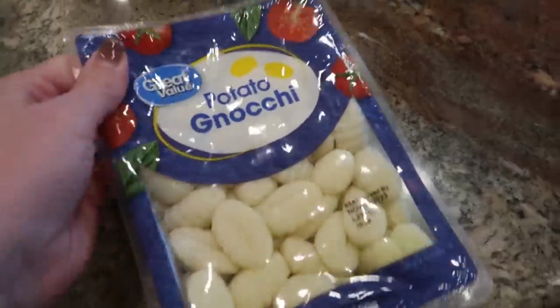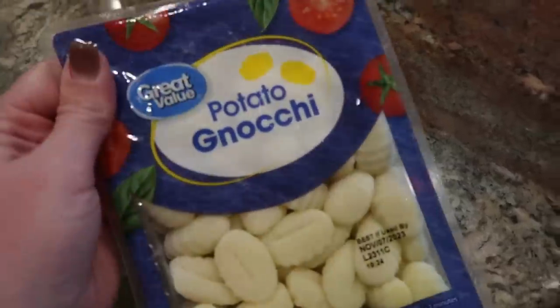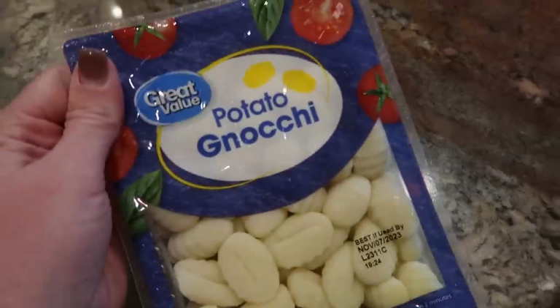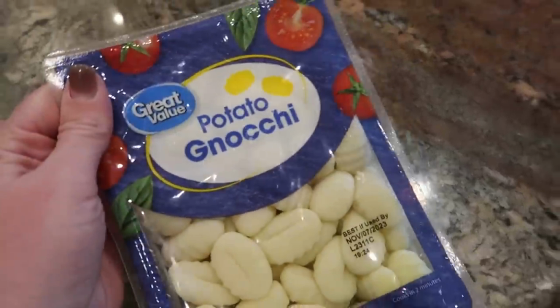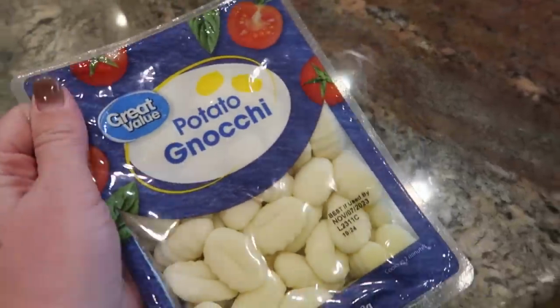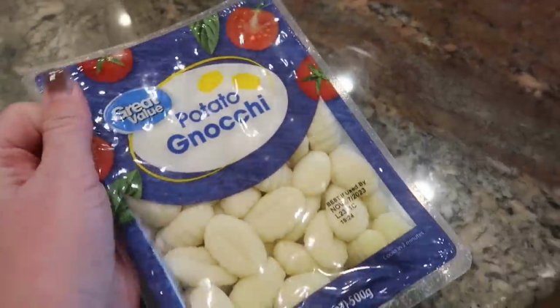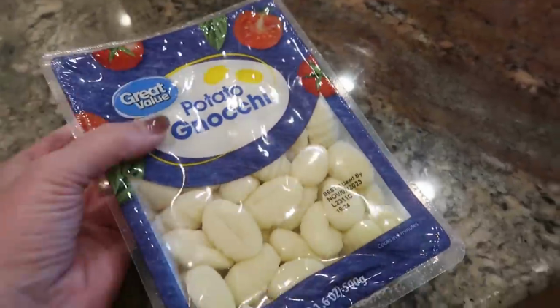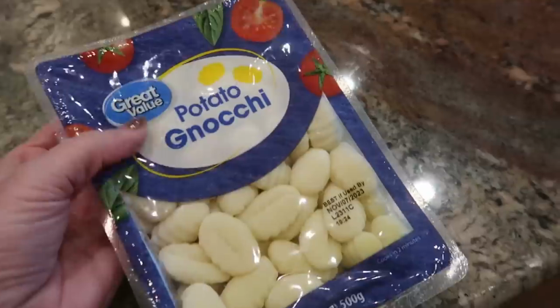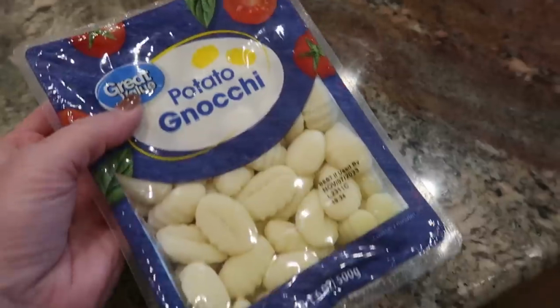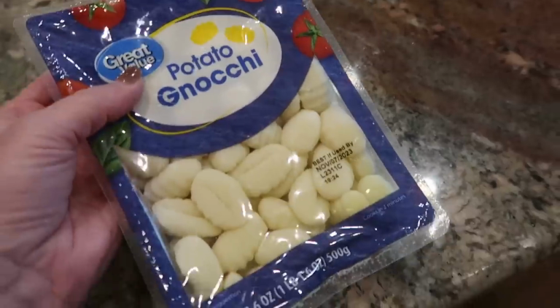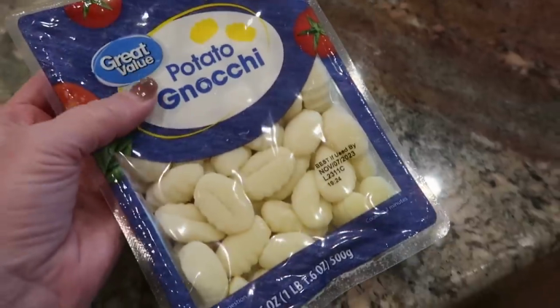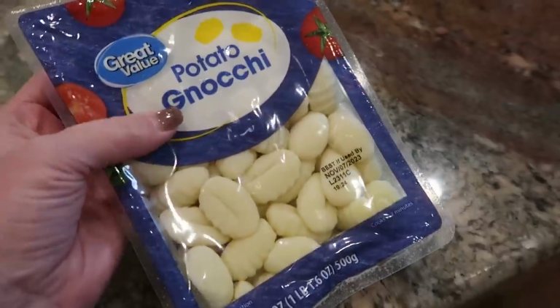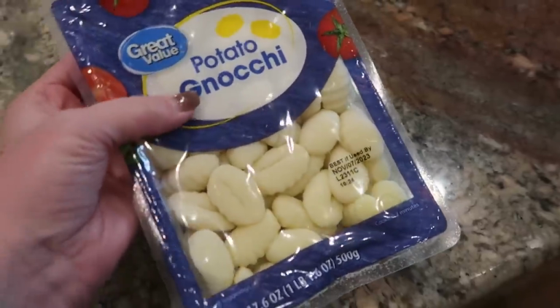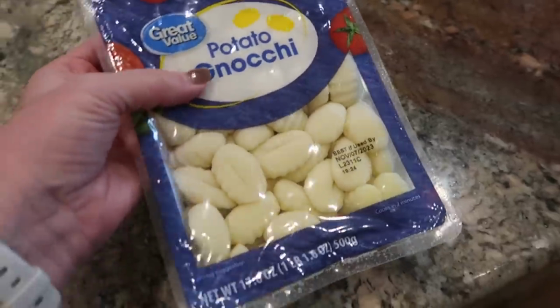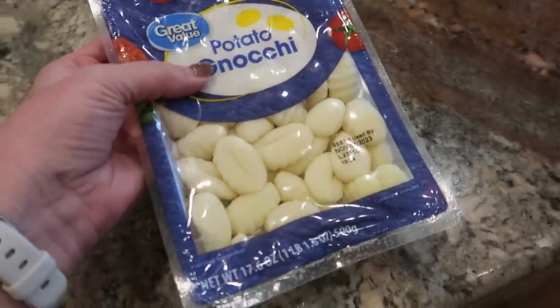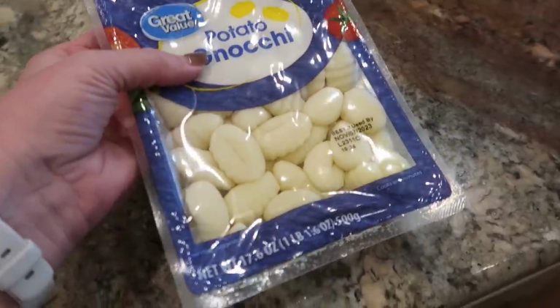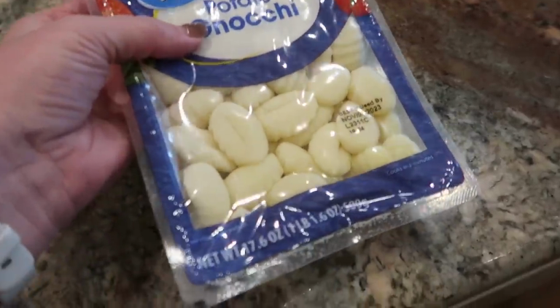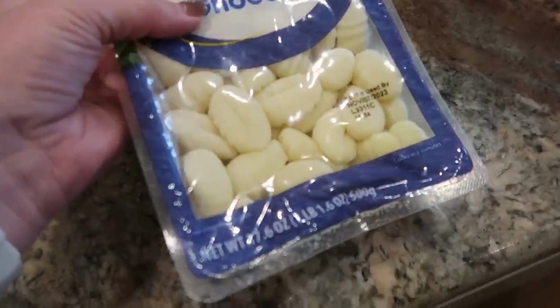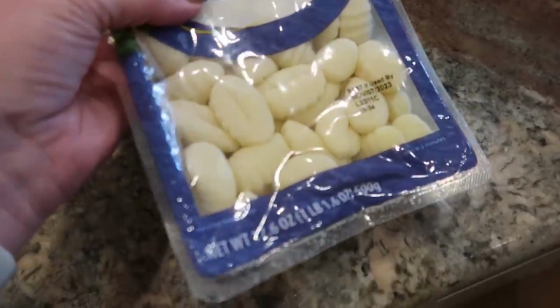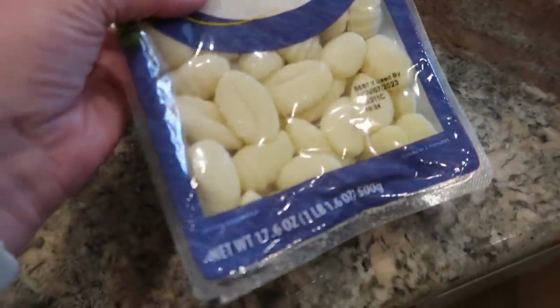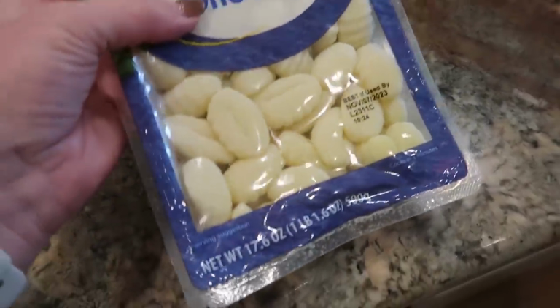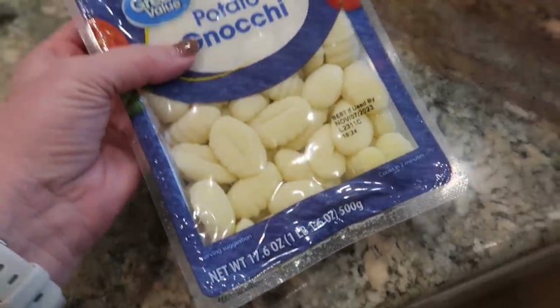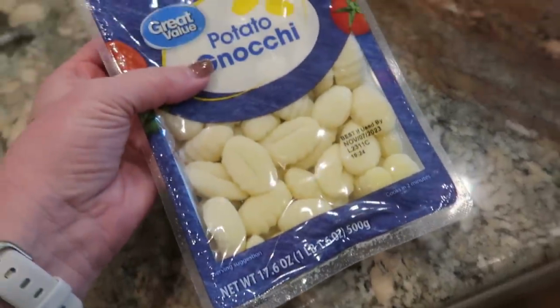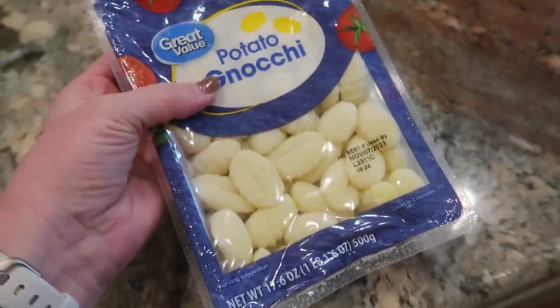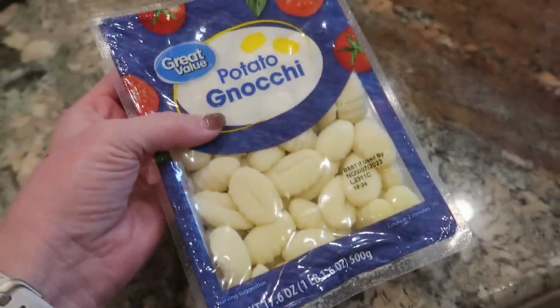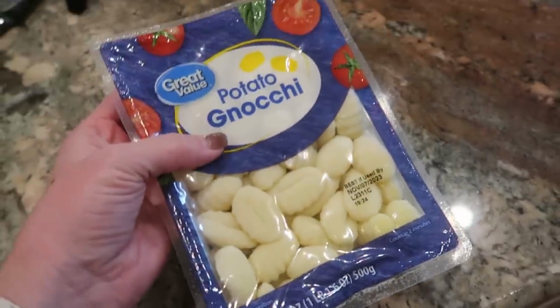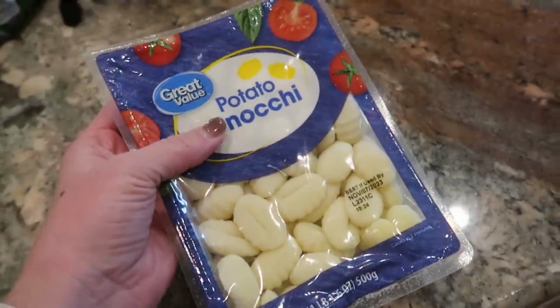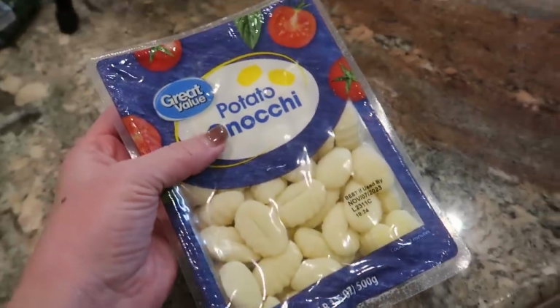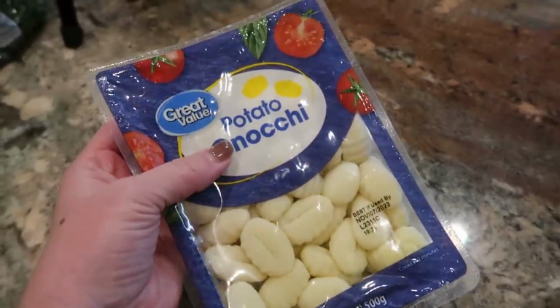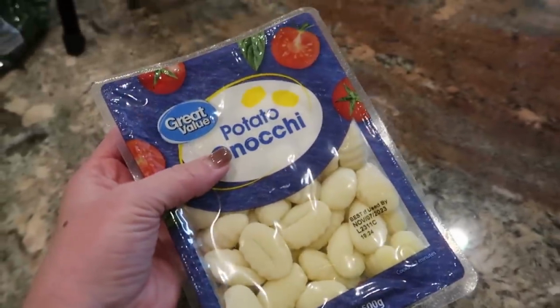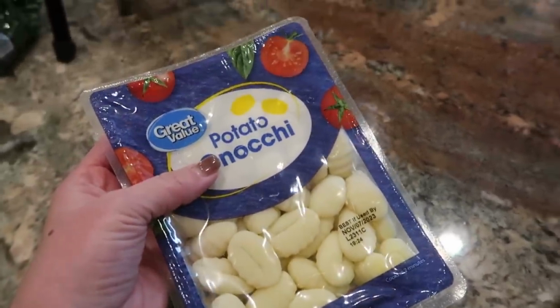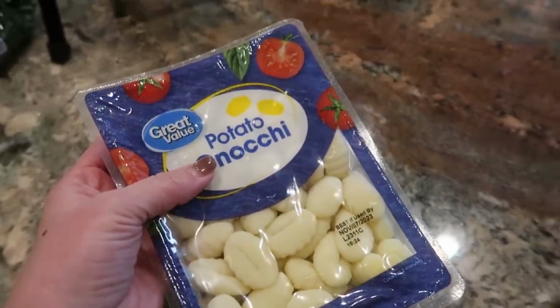I almost forgot the gnocchi — I'm using a pound, or a 17-ounce package, so a little more than a pound of potato gnocchi.